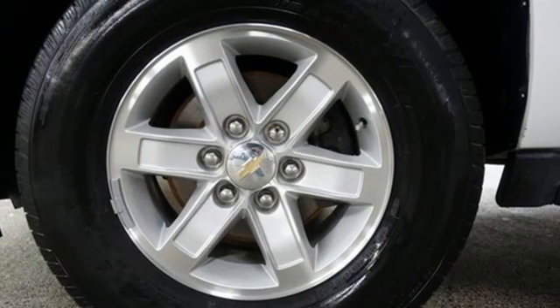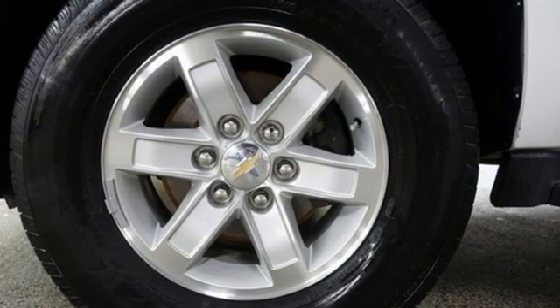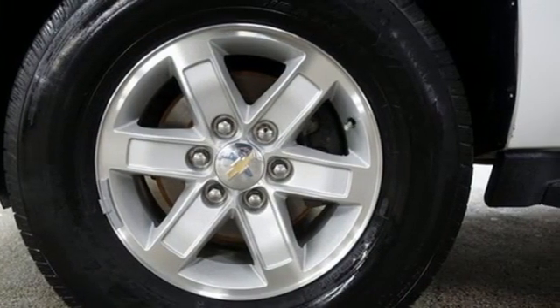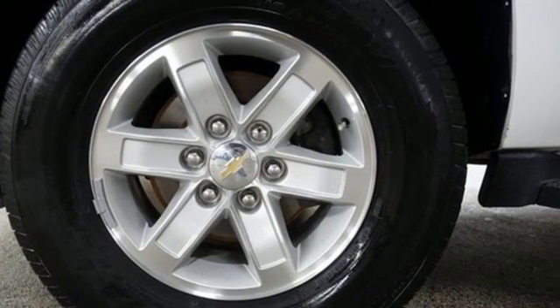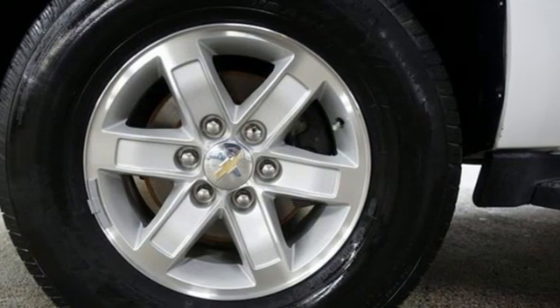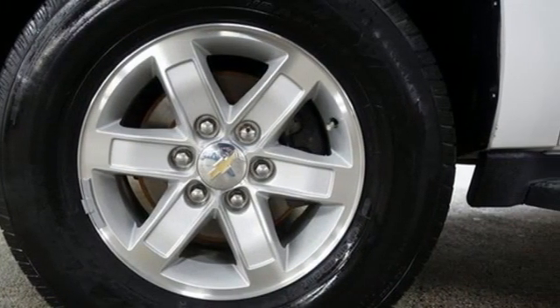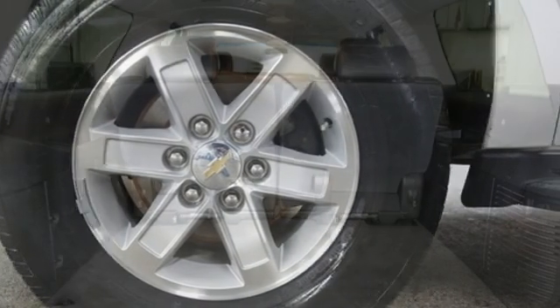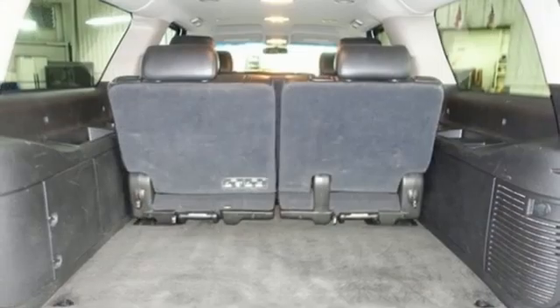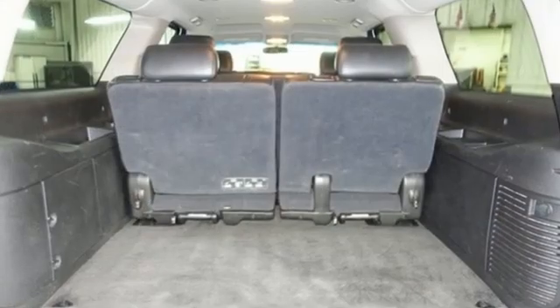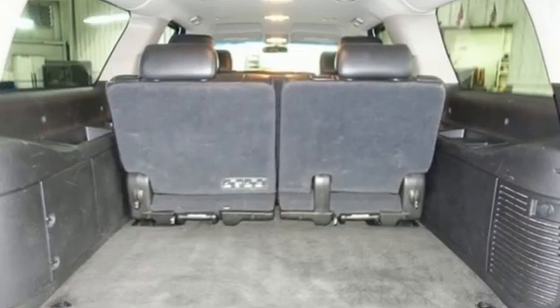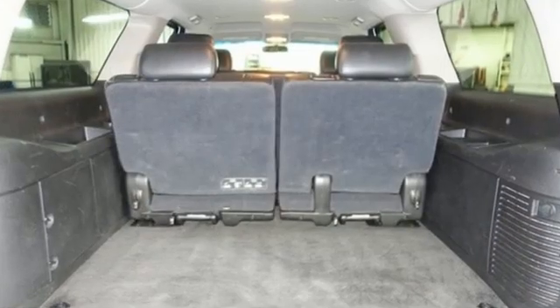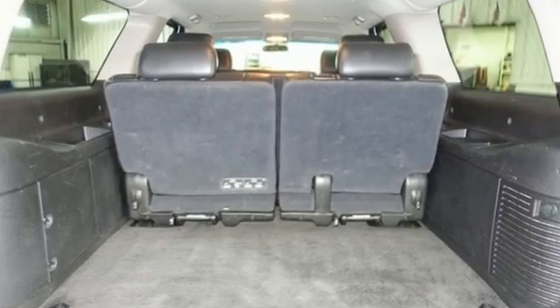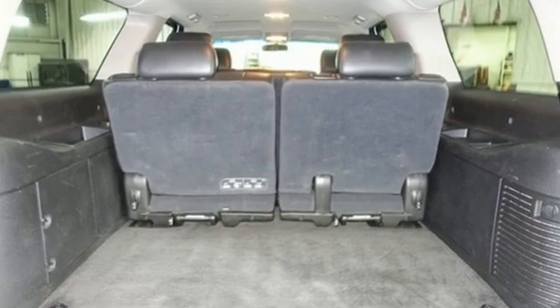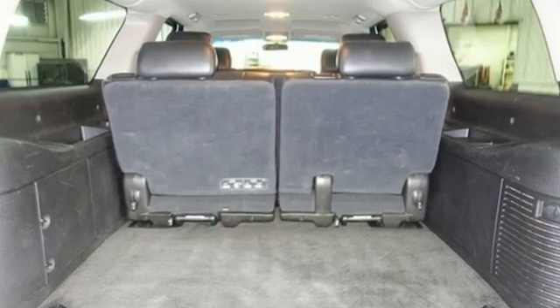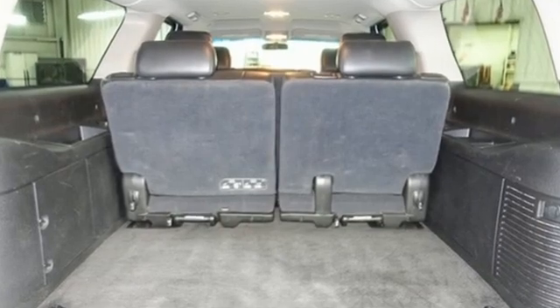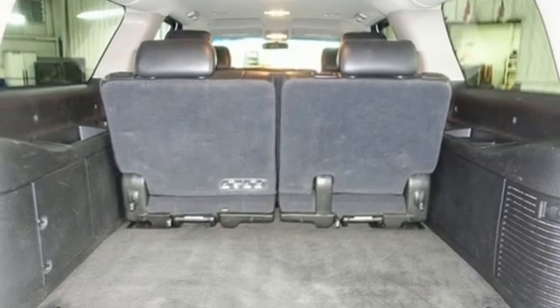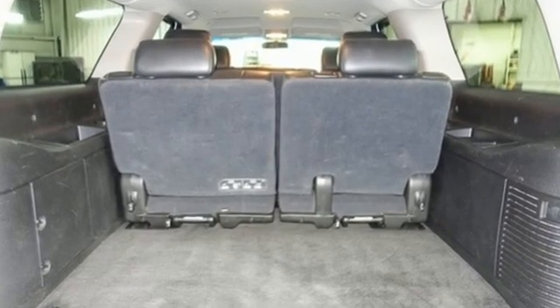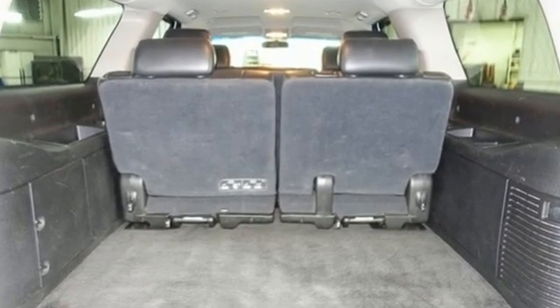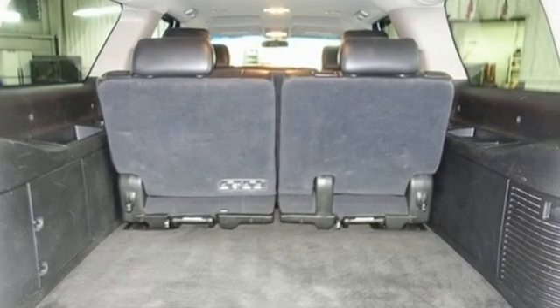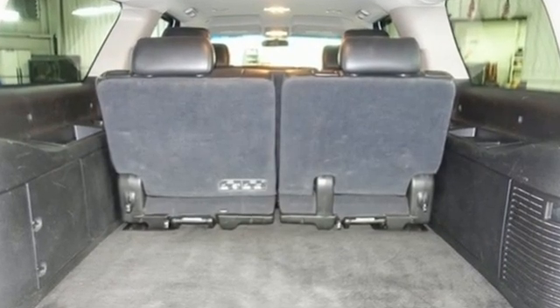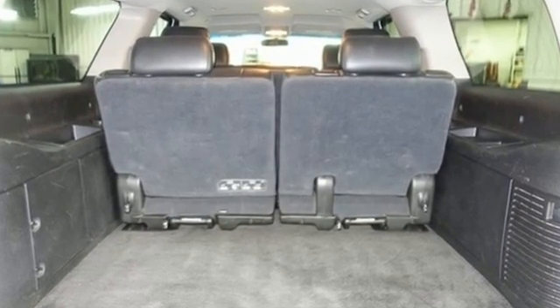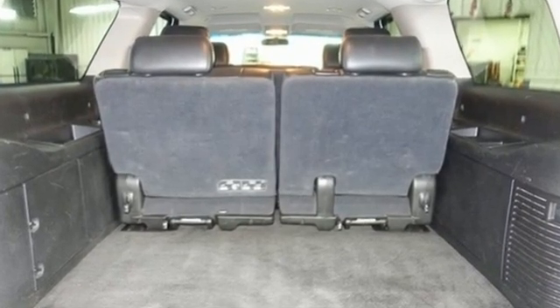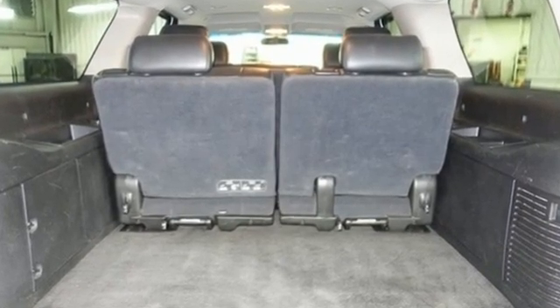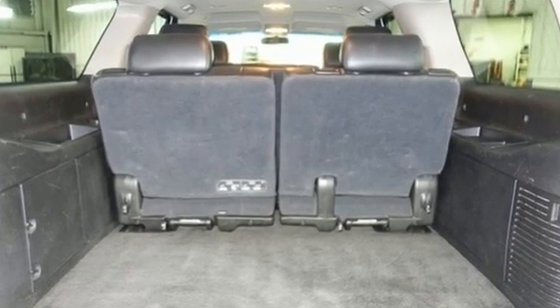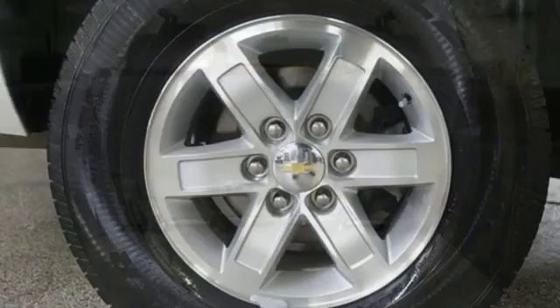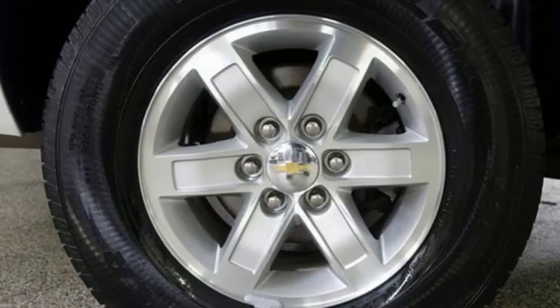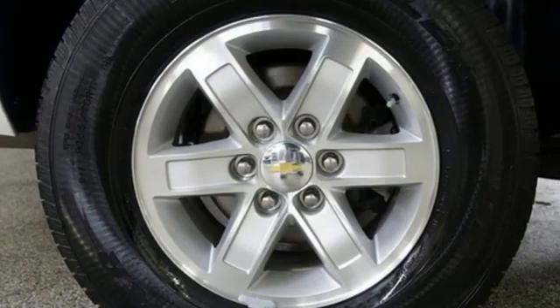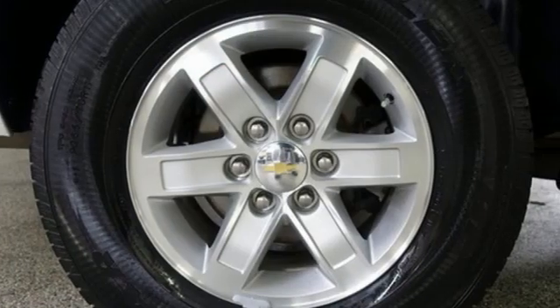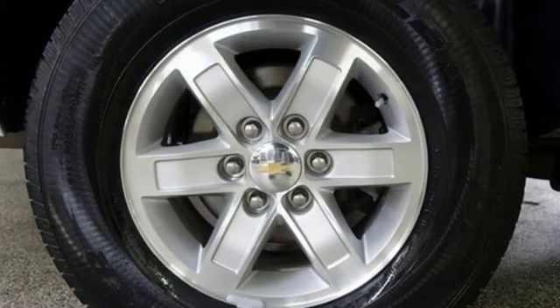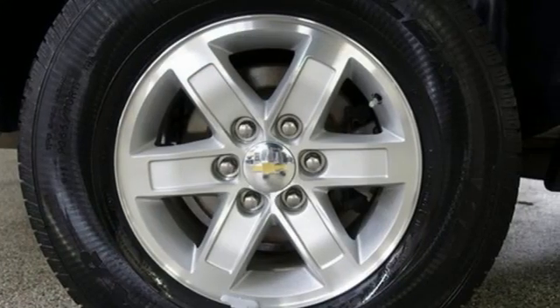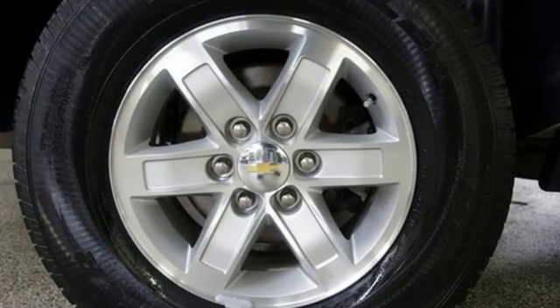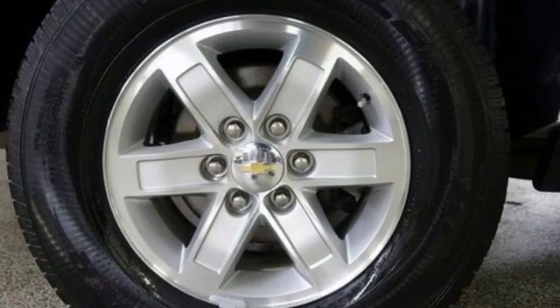Edmunds.com highlights nine-person seating, class-leading cargo capacity, lots of standard features, comfortable ride, and smooth V8.